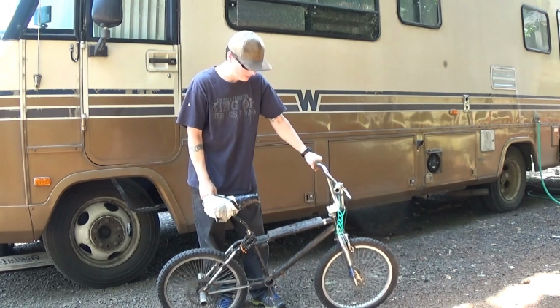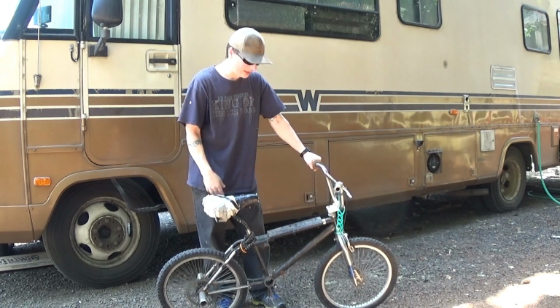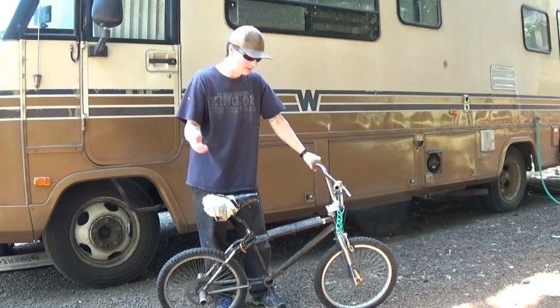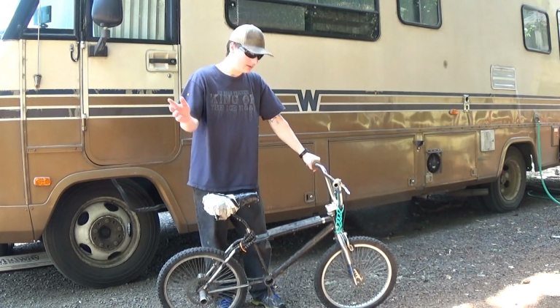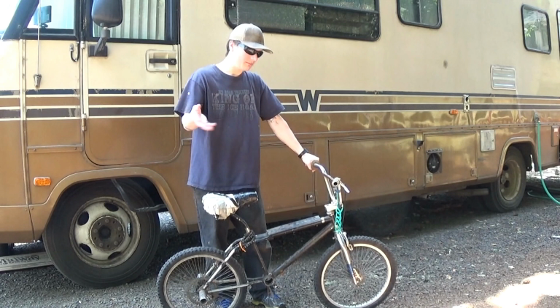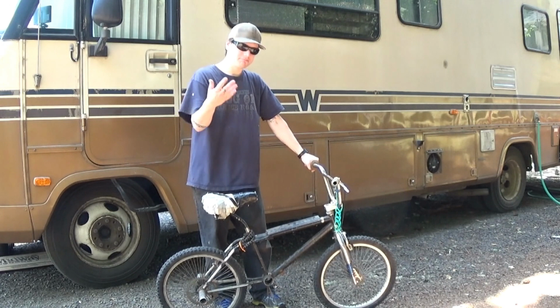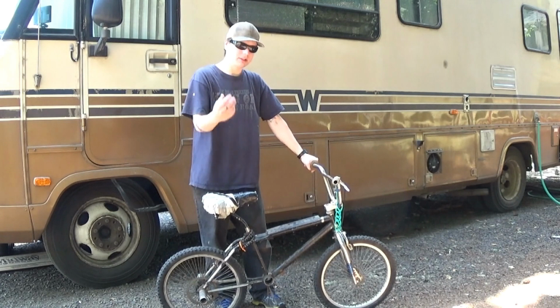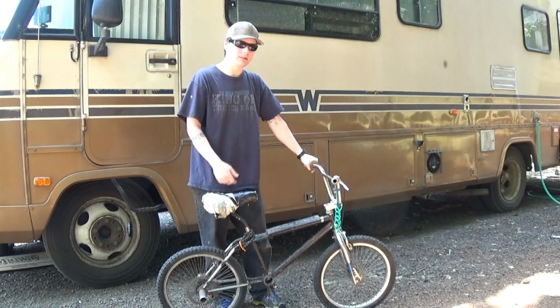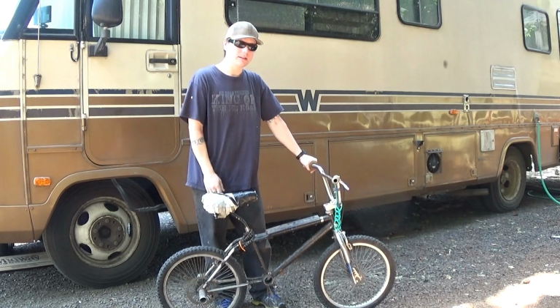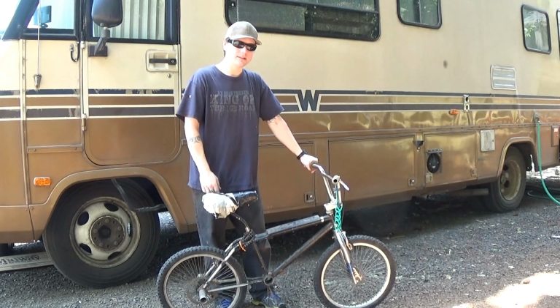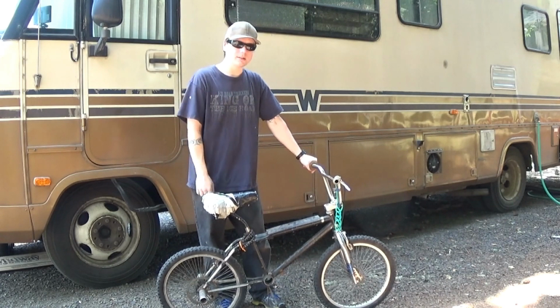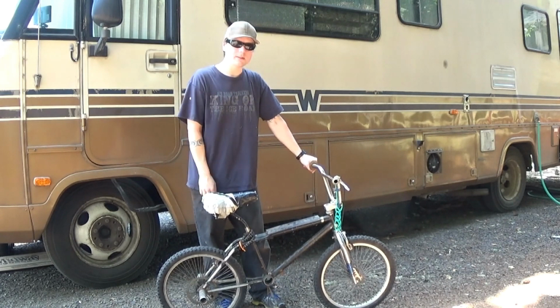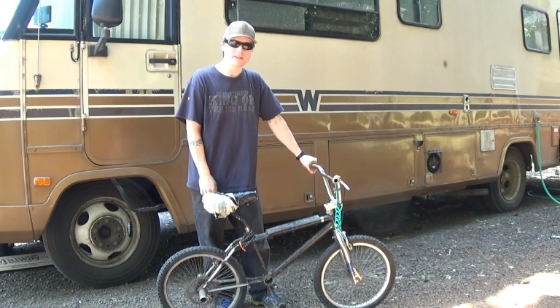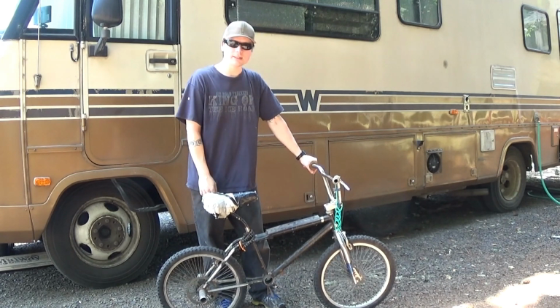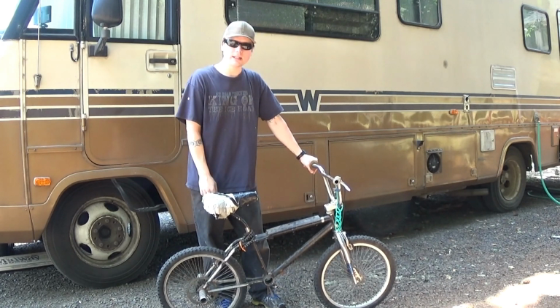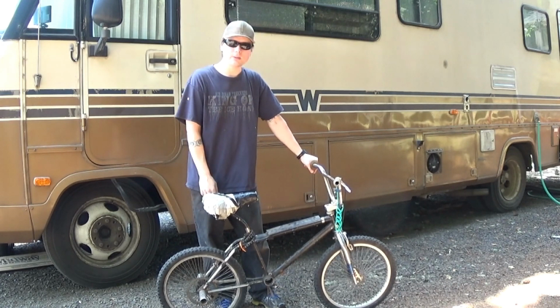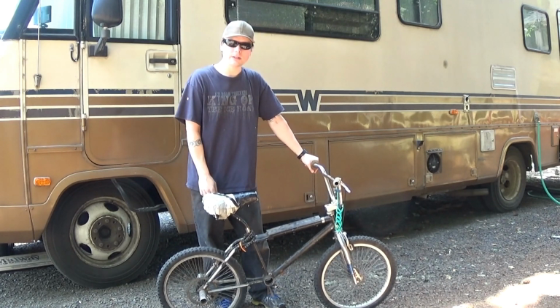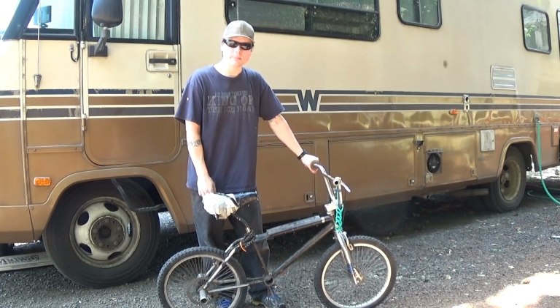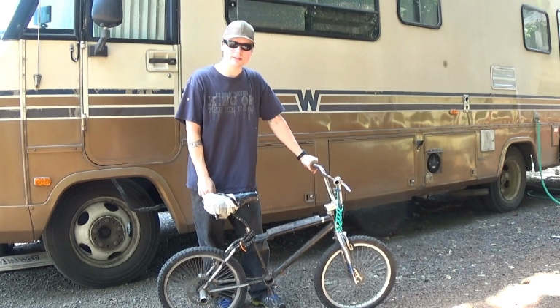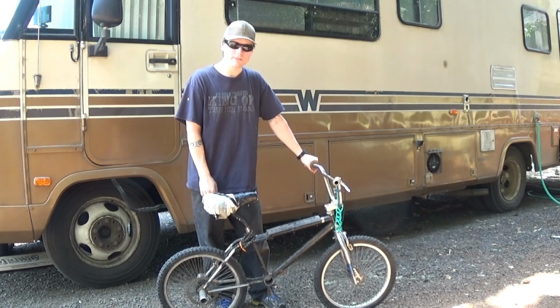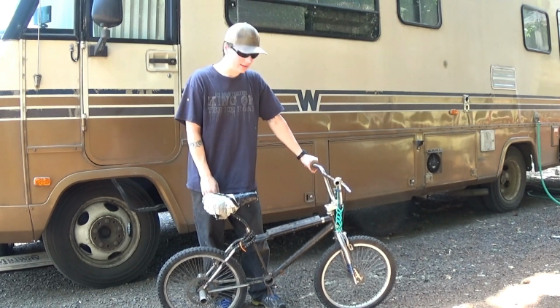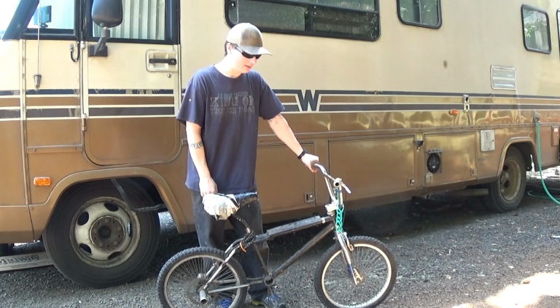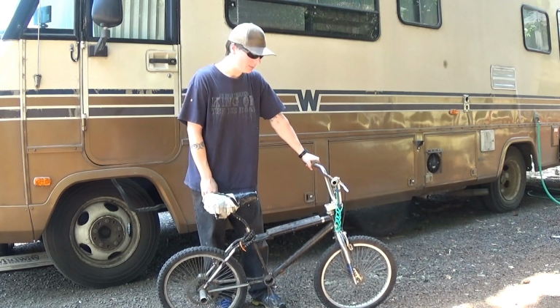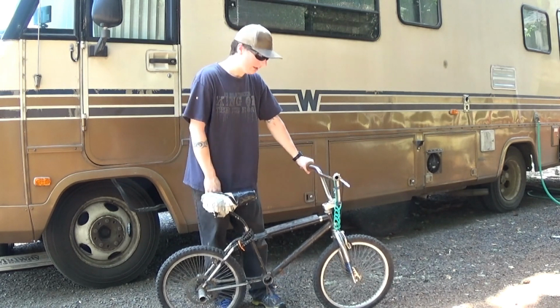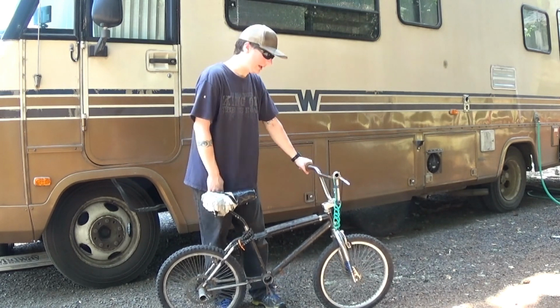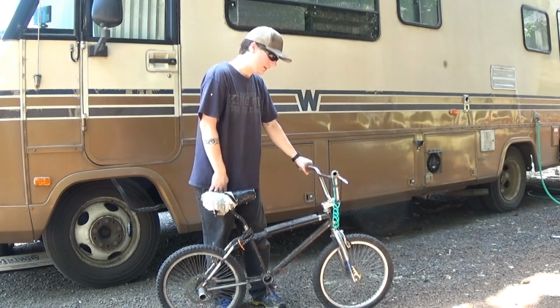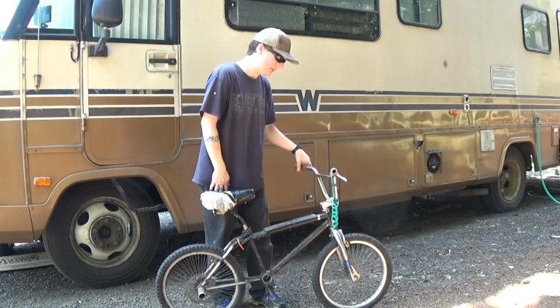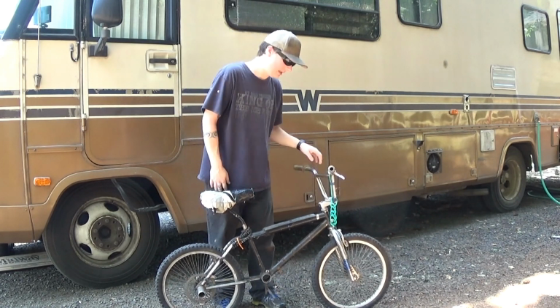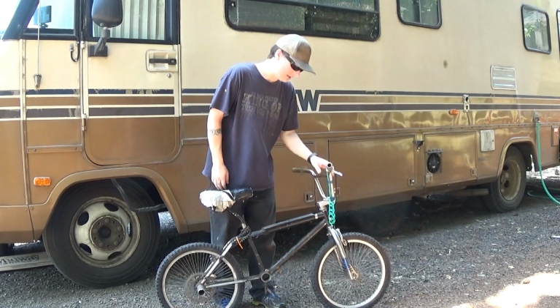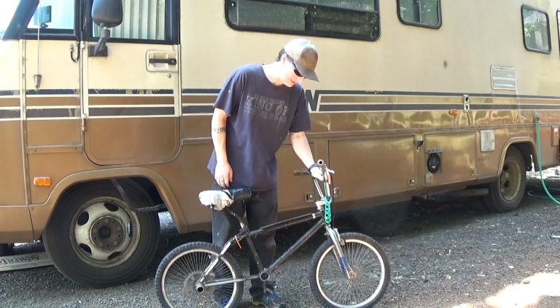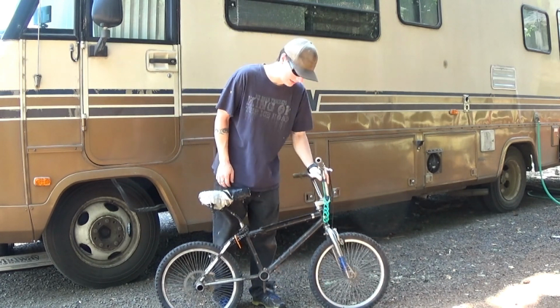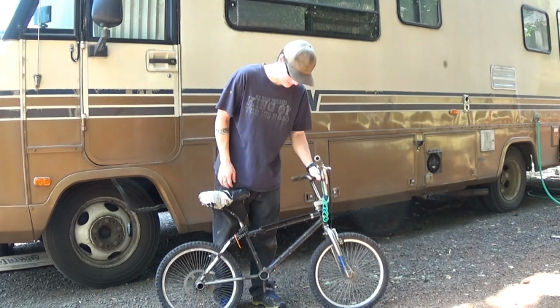I think I saw something online, went out into my stuff, and said I'm going to build an e-bike. So I did it.